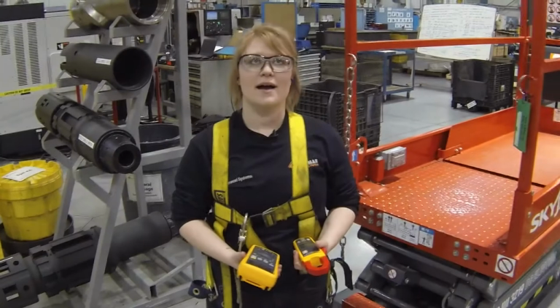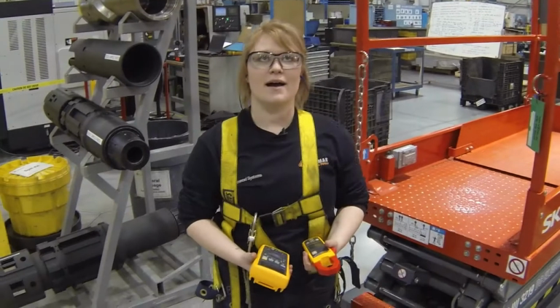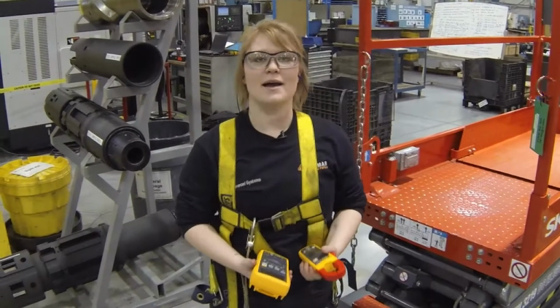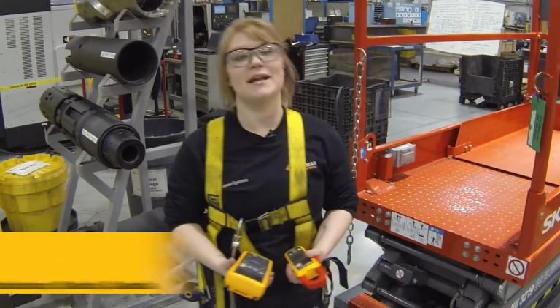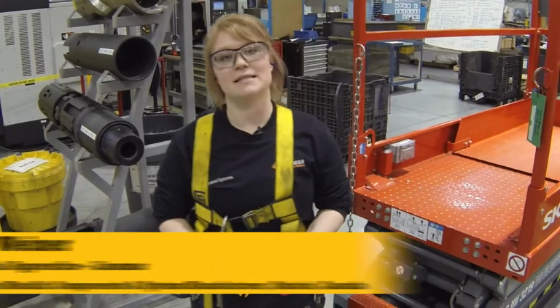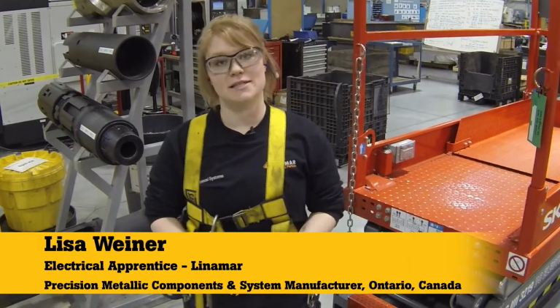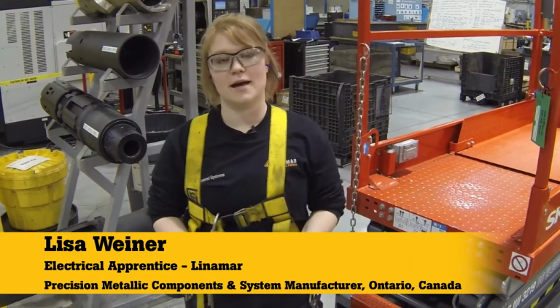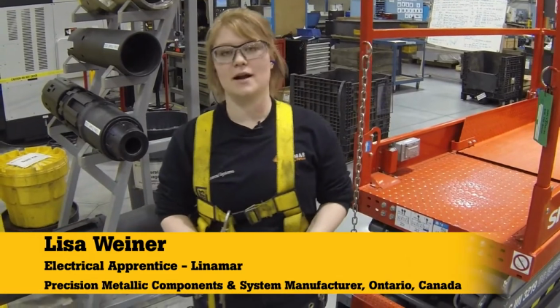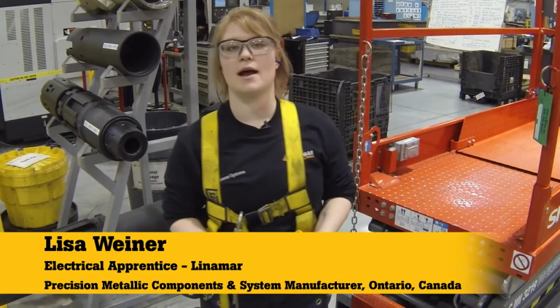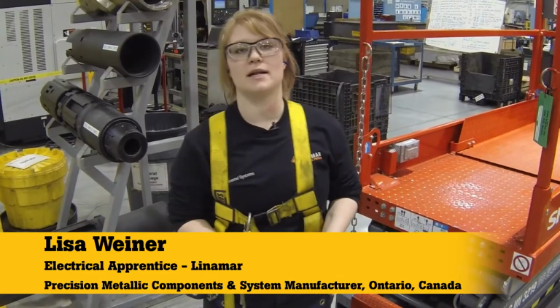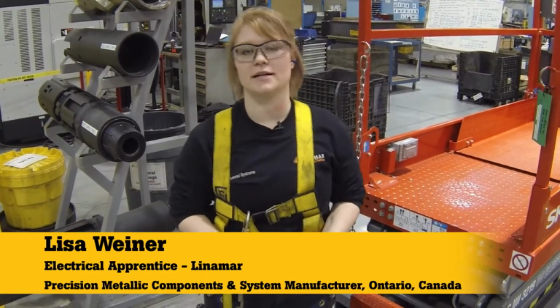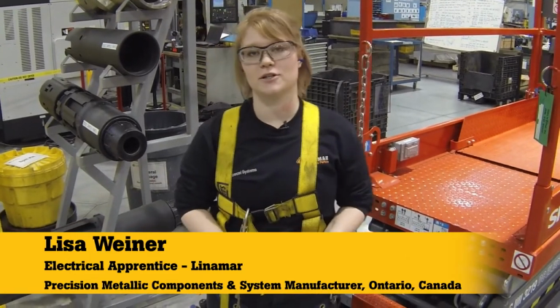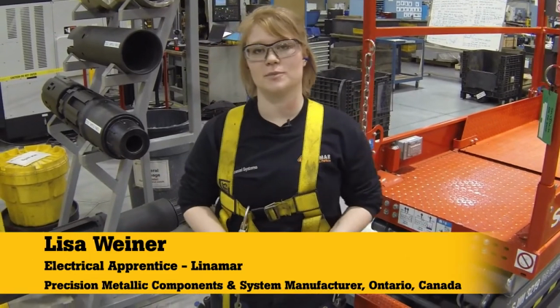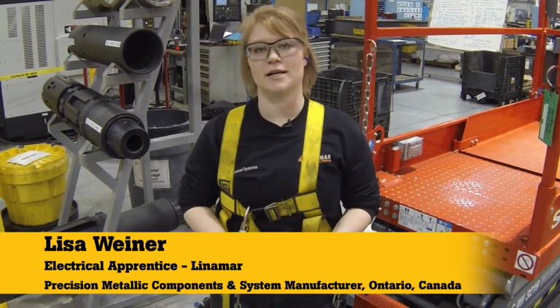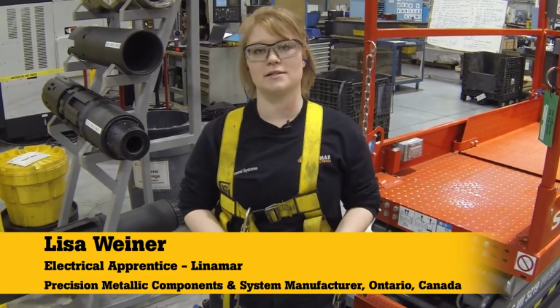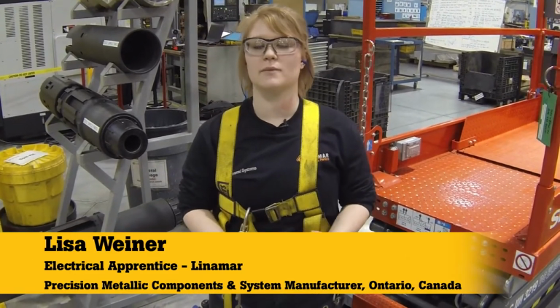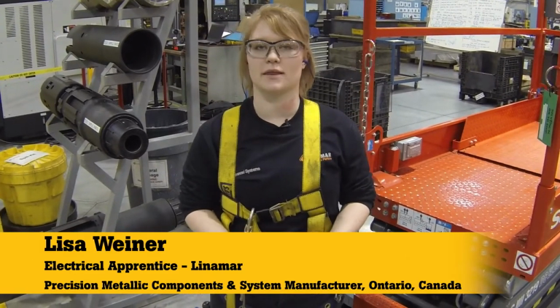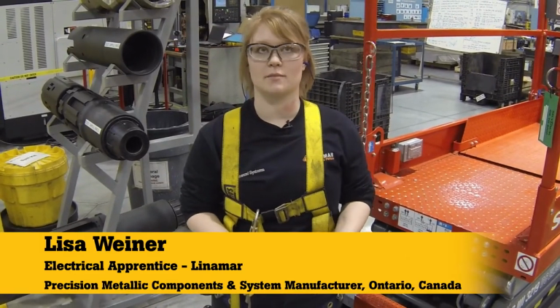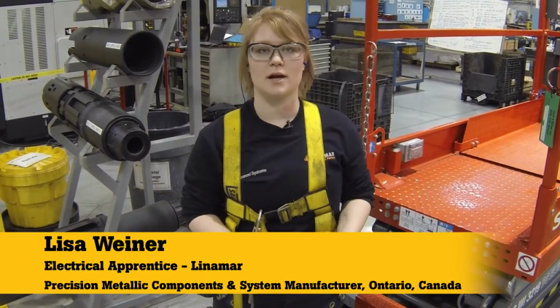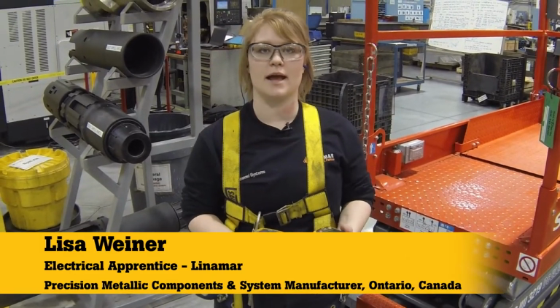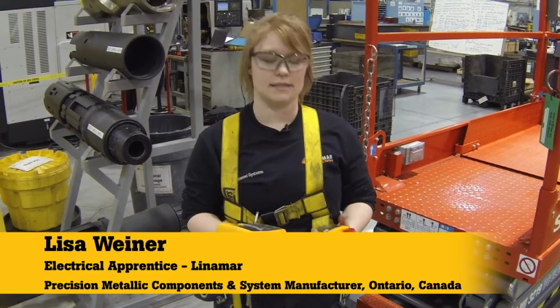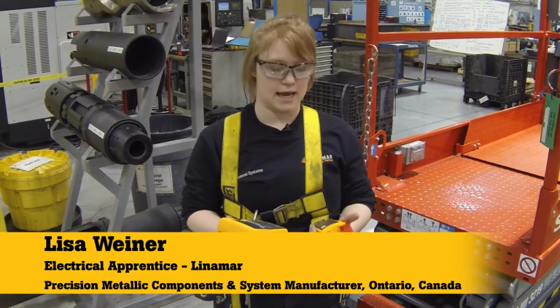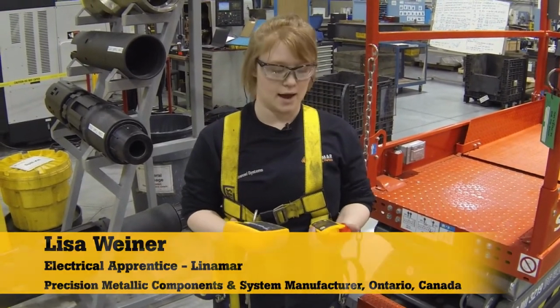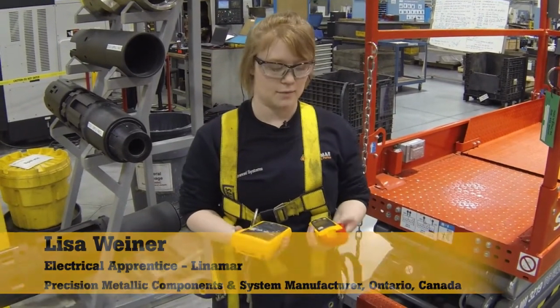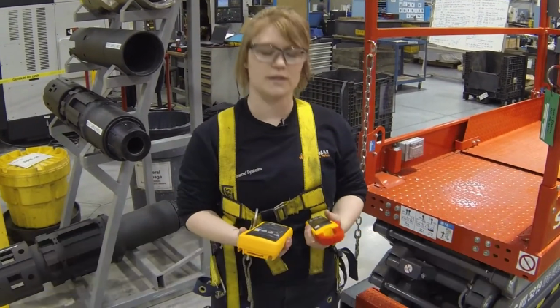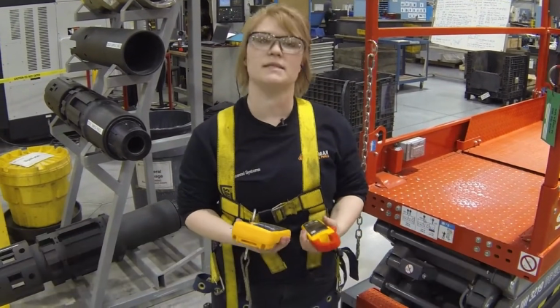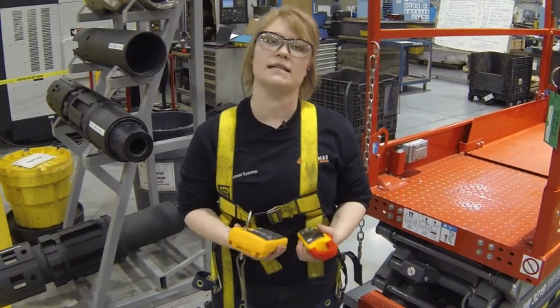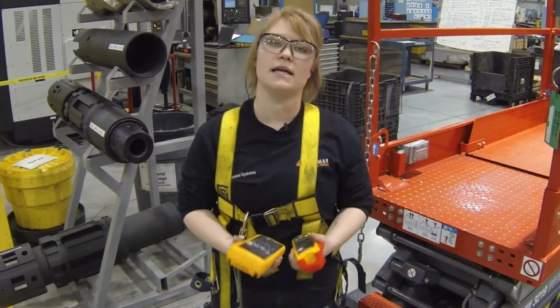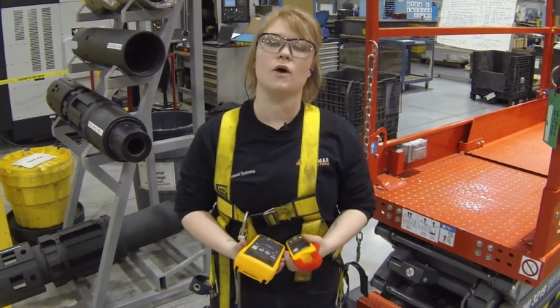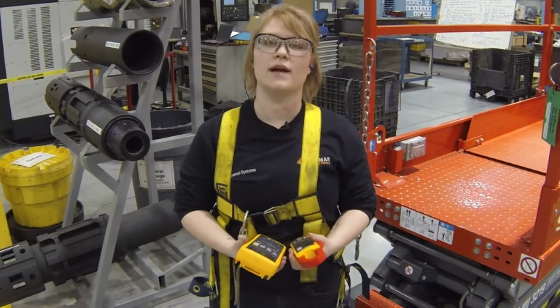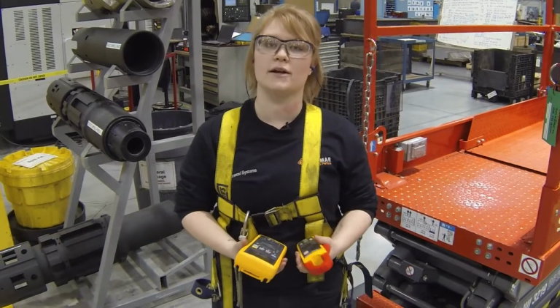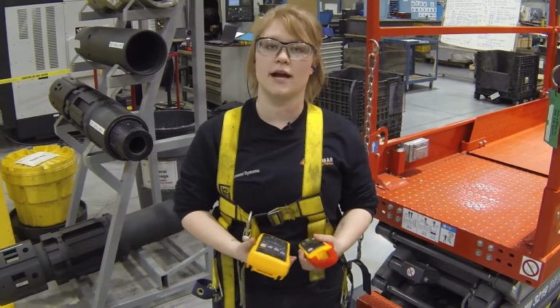Hi, my name is Lisa Weiner. I'm an electrical apprentice with Linamar and today I am going to be testing an overhead crane.